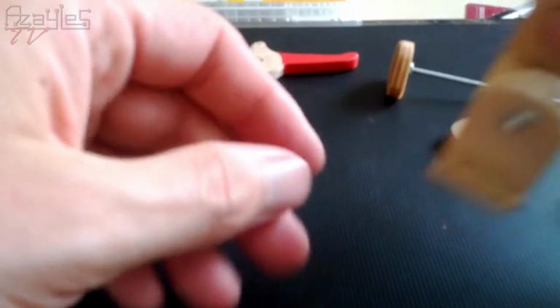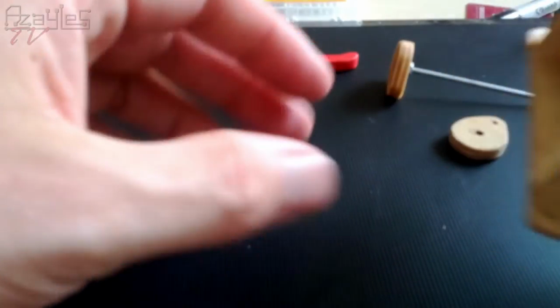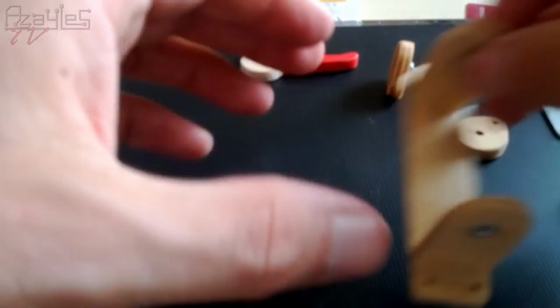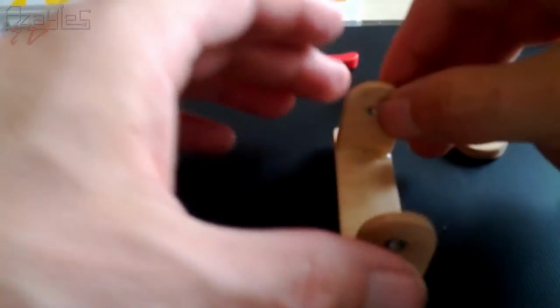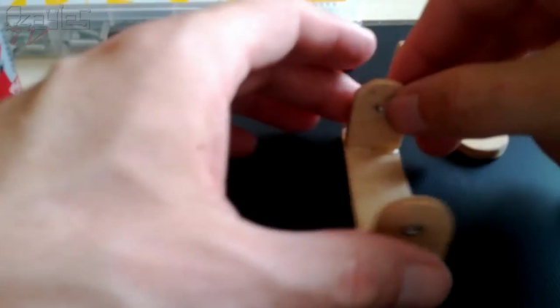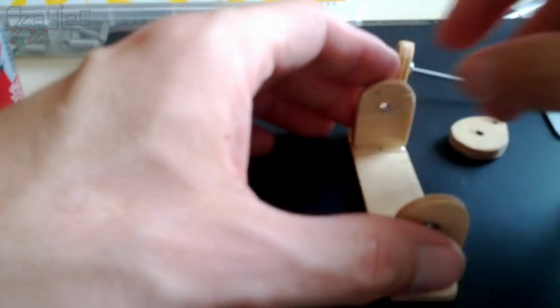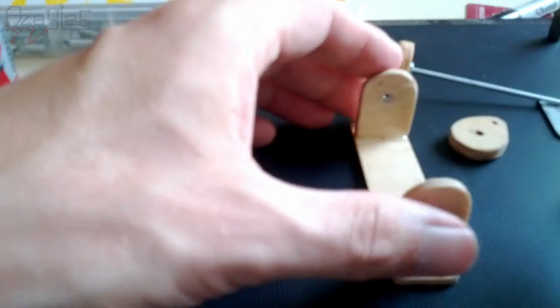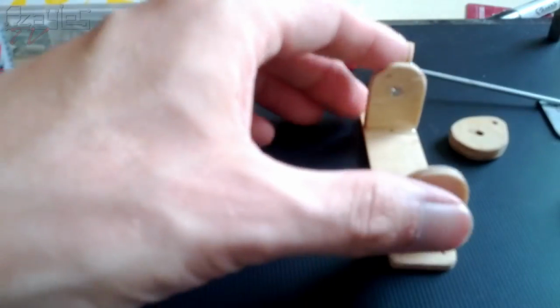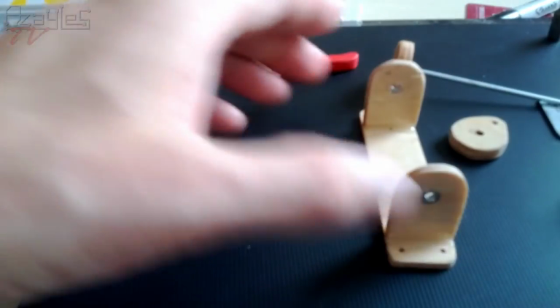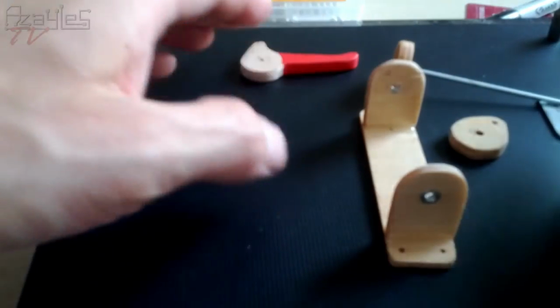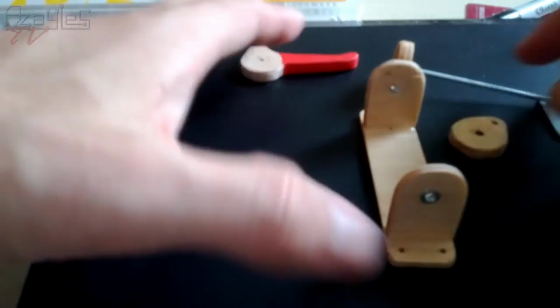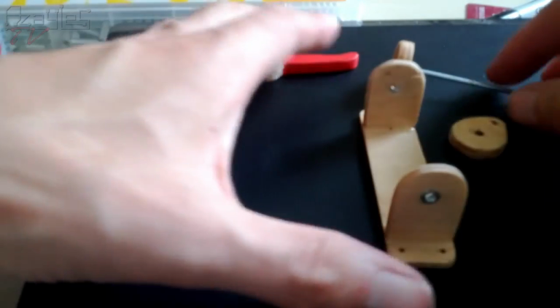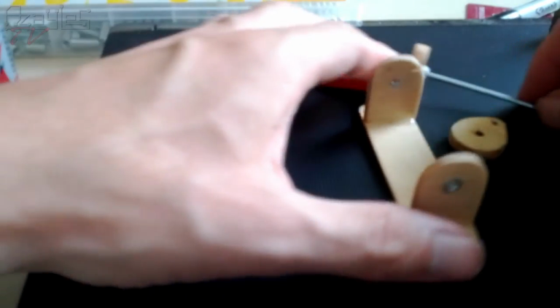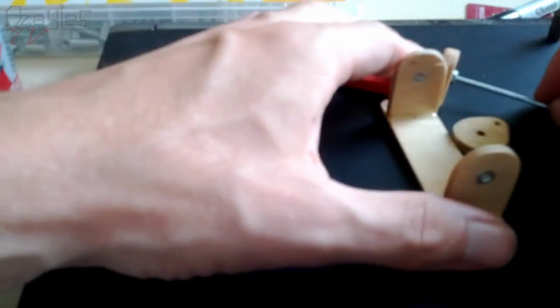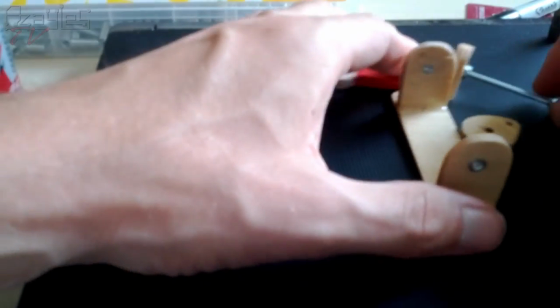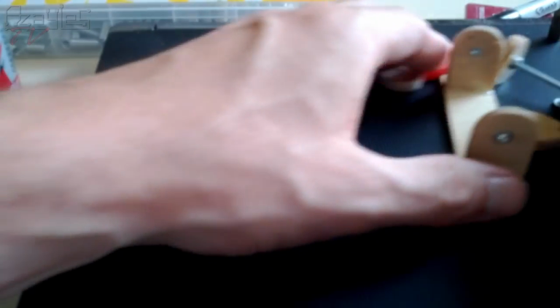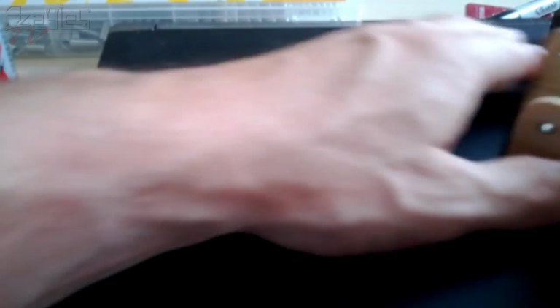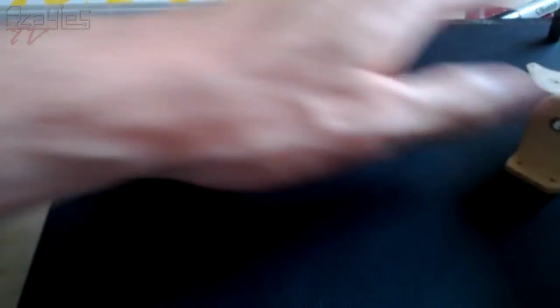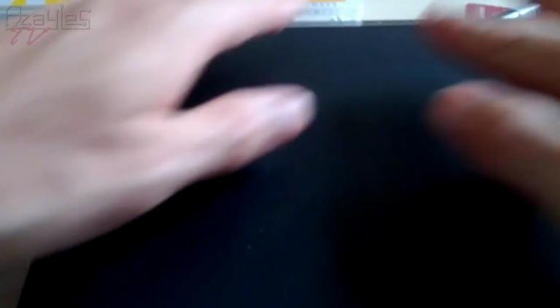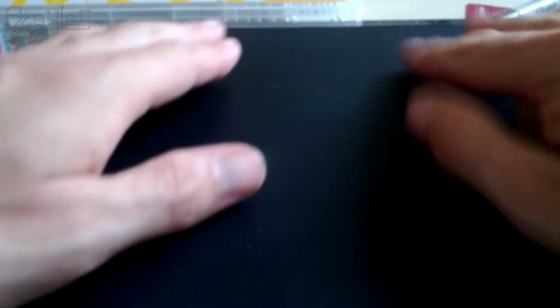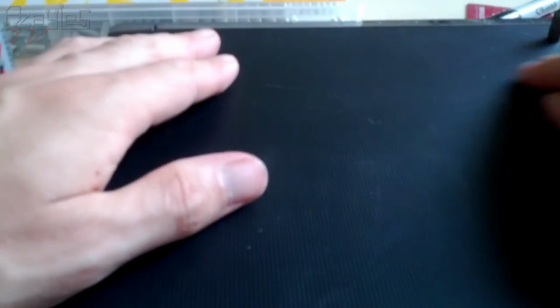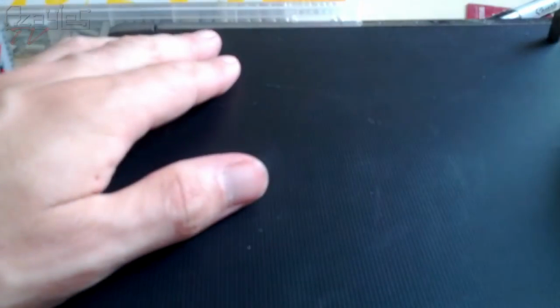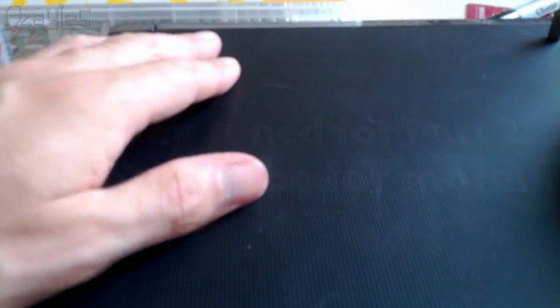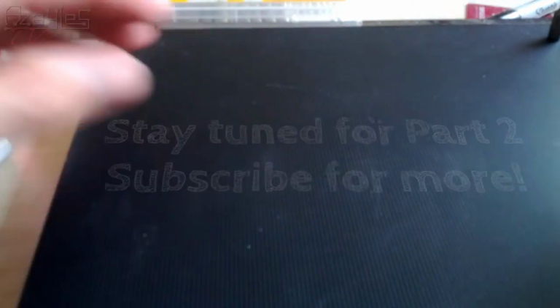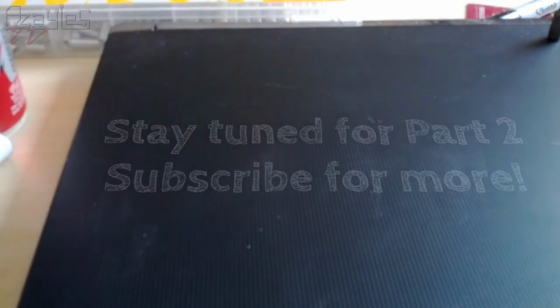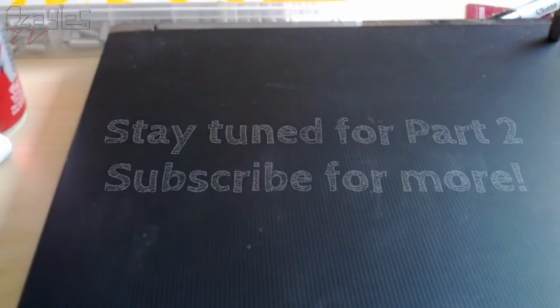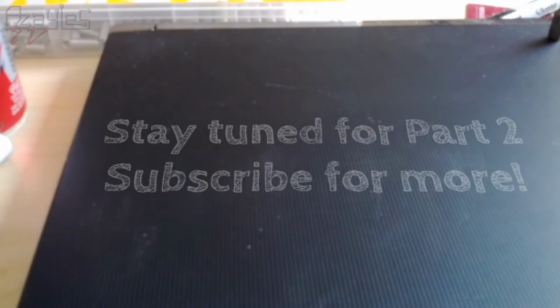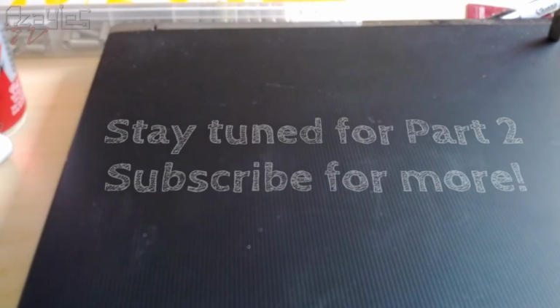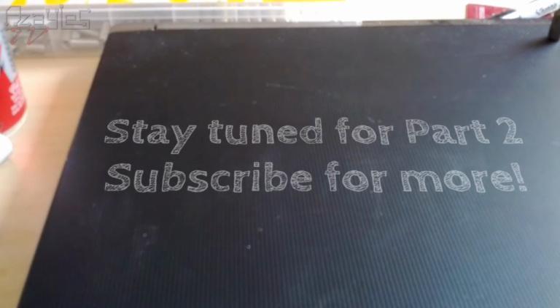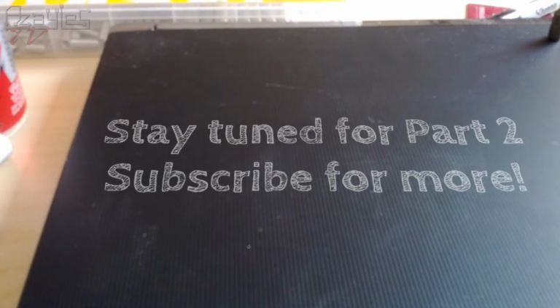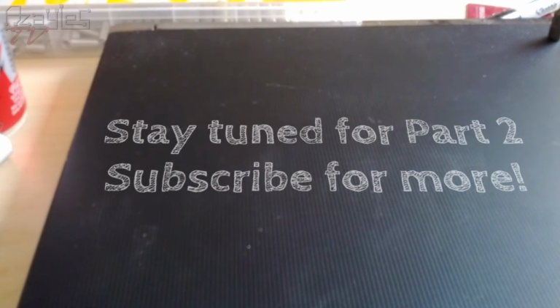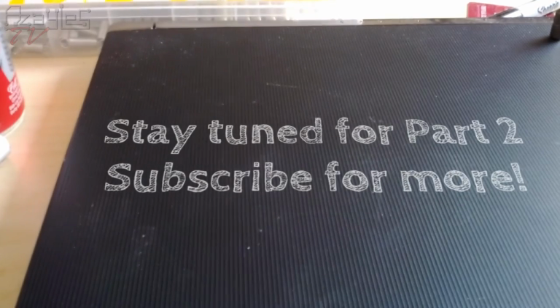So stay tuned for the next video and I'll show you that. Thanks for watching. Stay tuned.